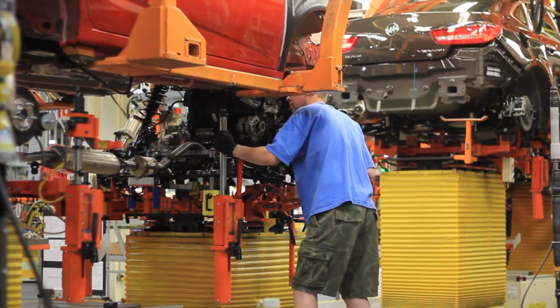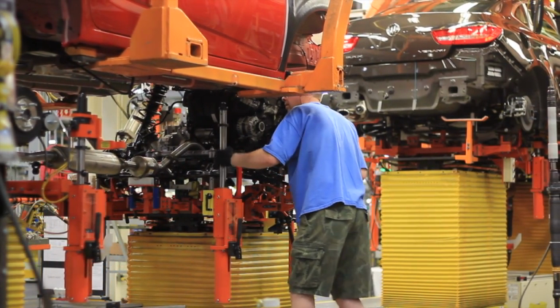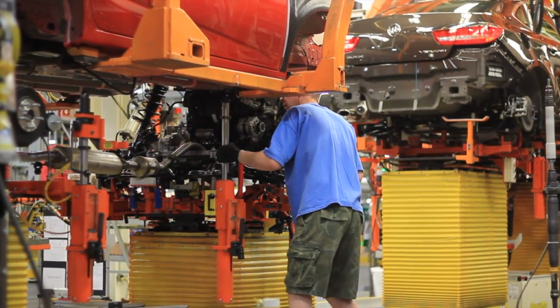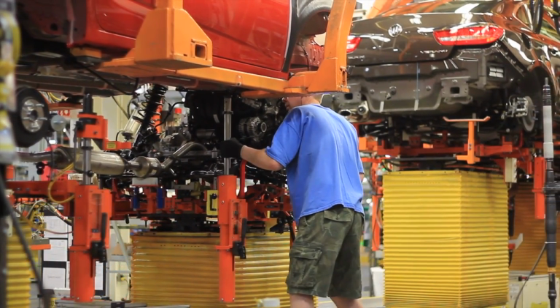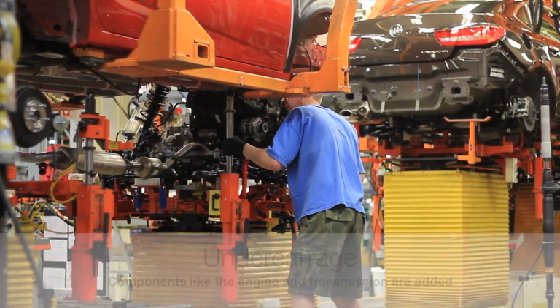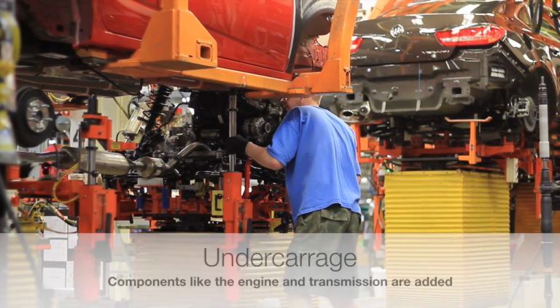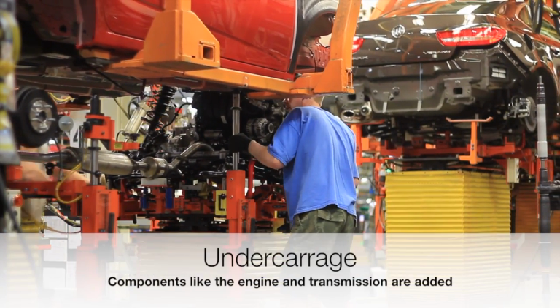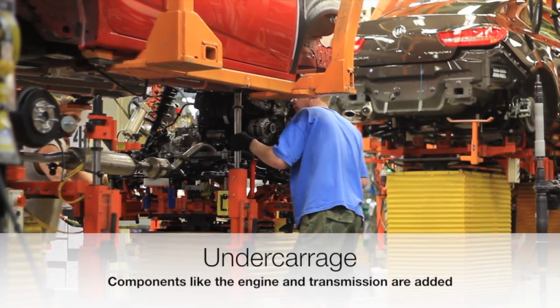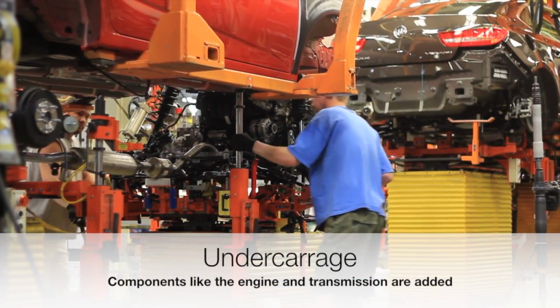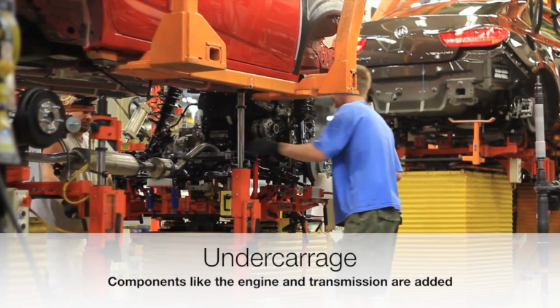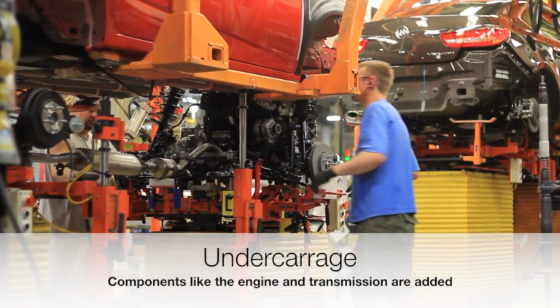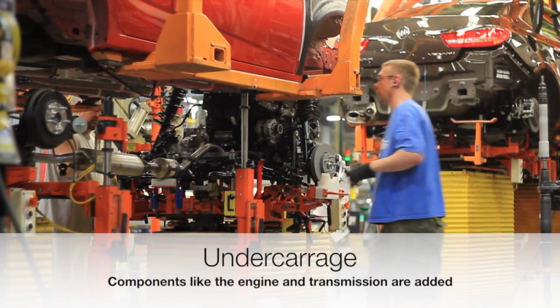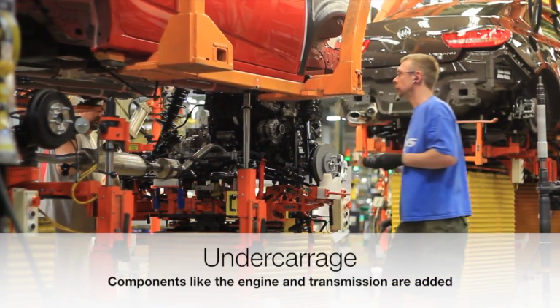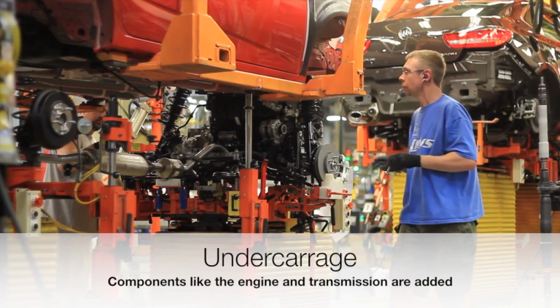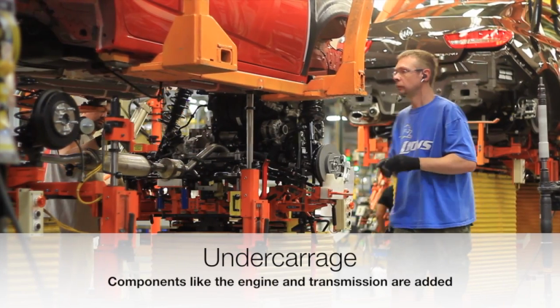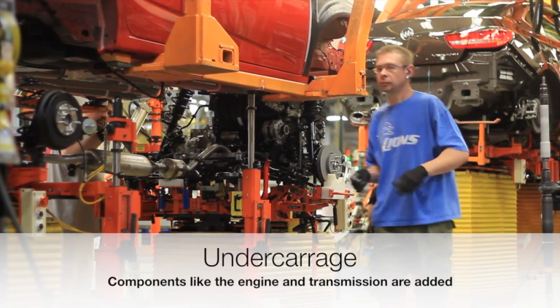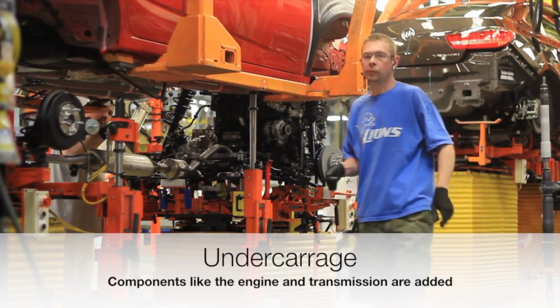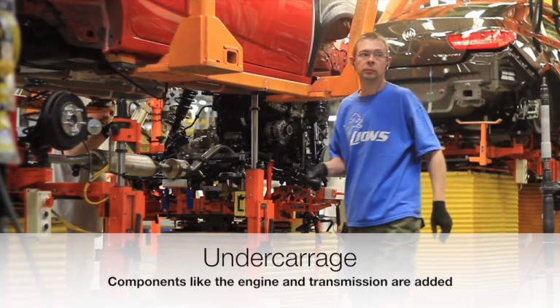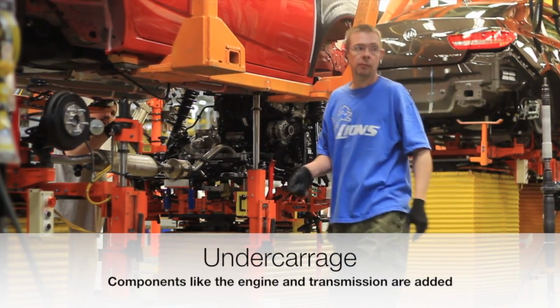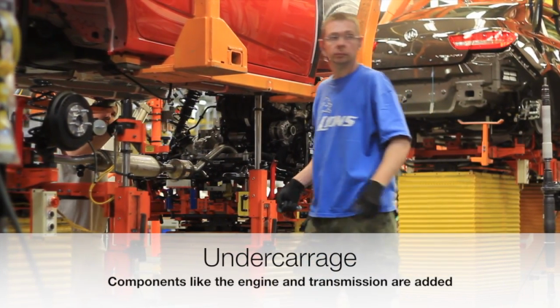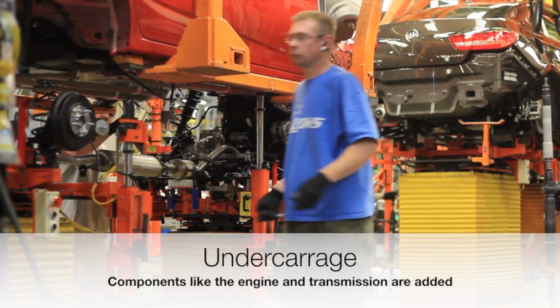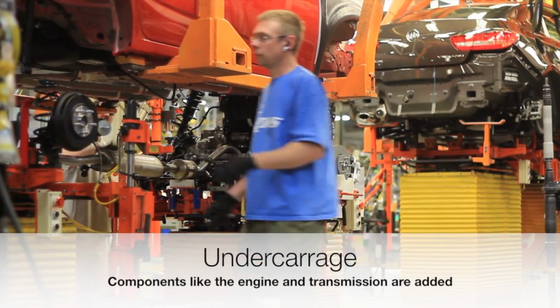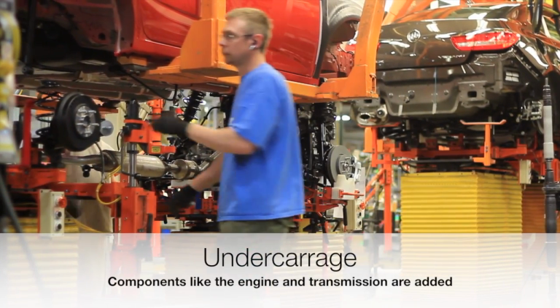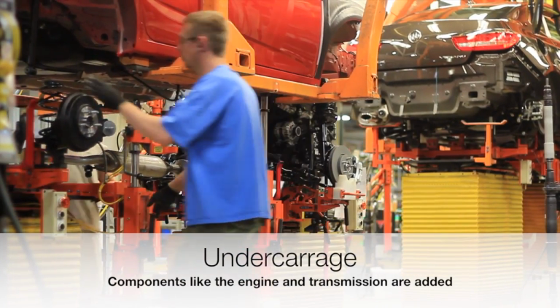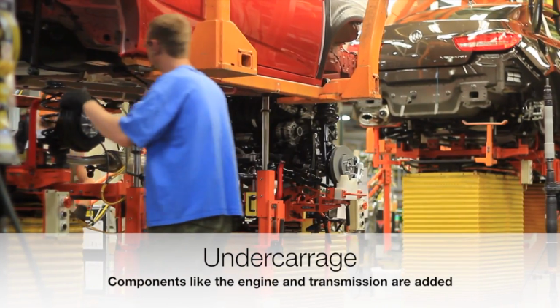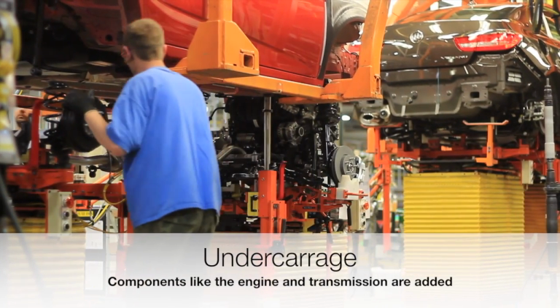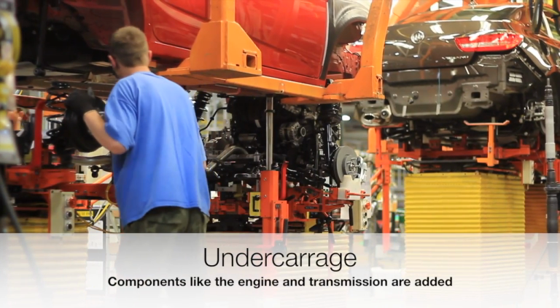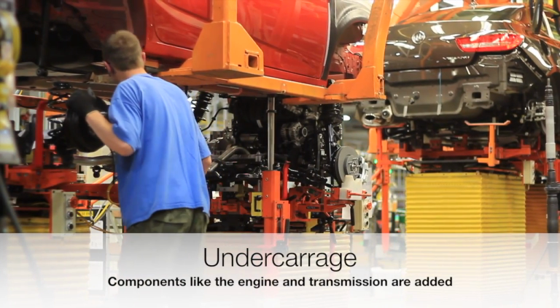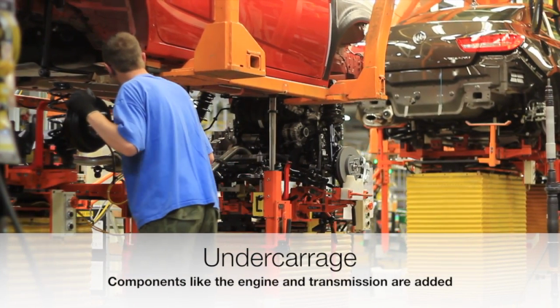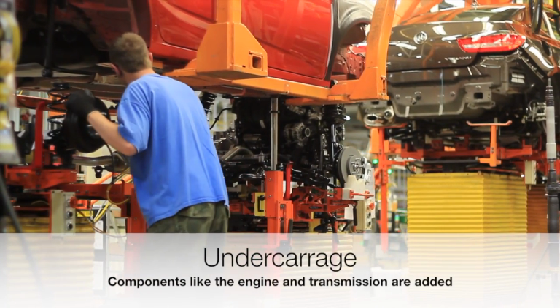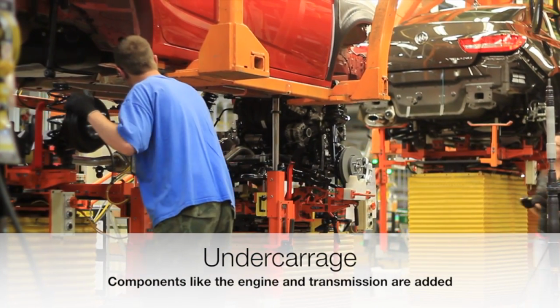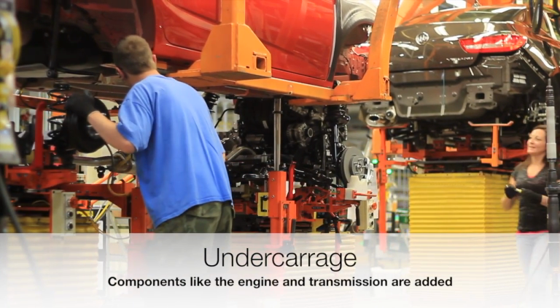The undercarriage: the most important parts of a car, like the engine and the transmission, are added to the frame of the car.